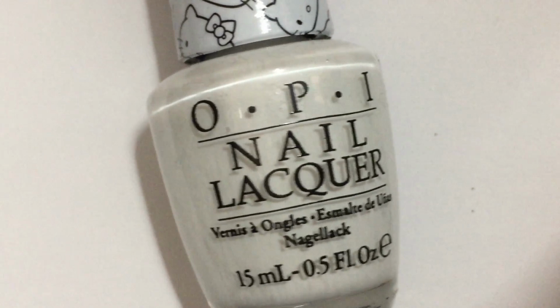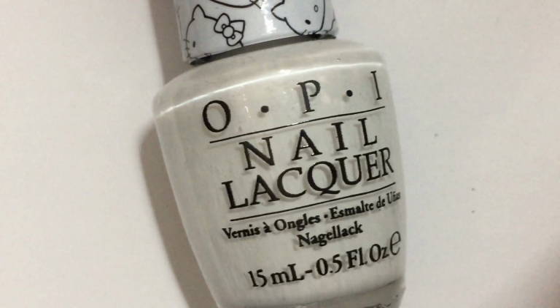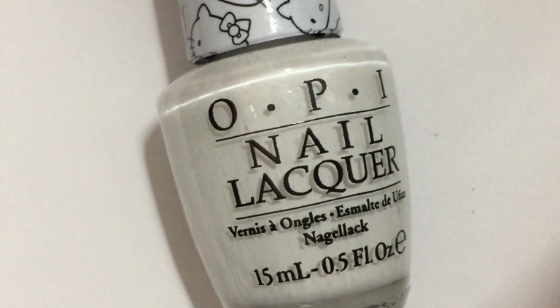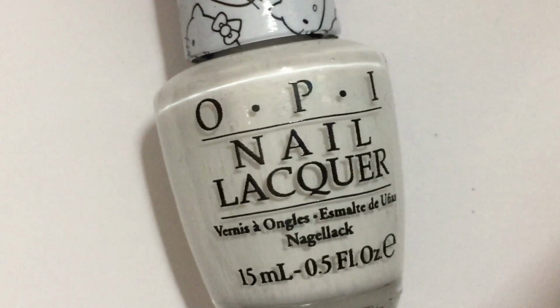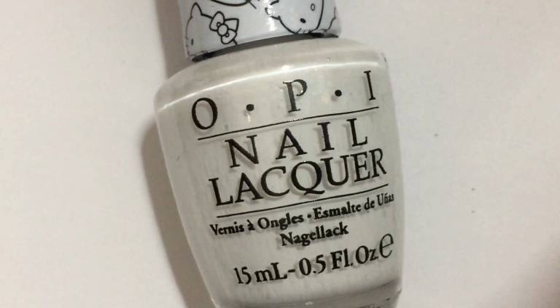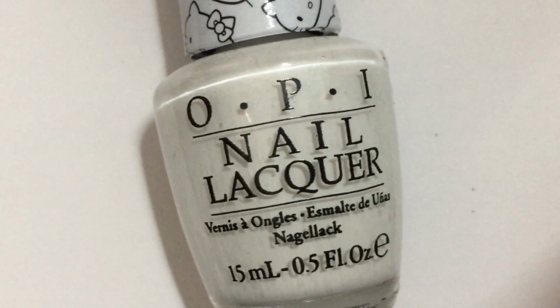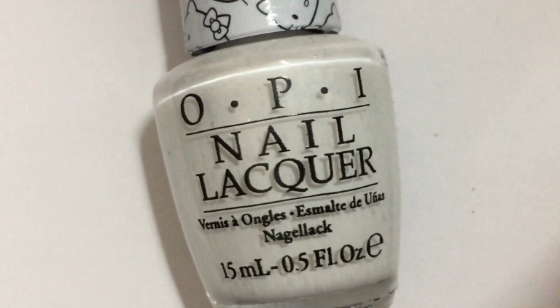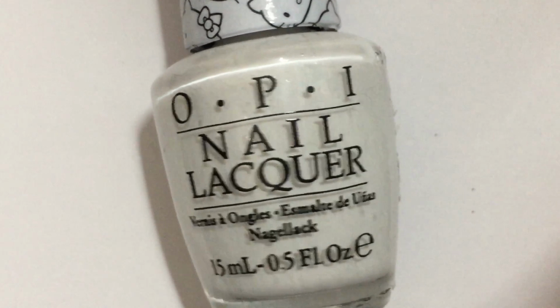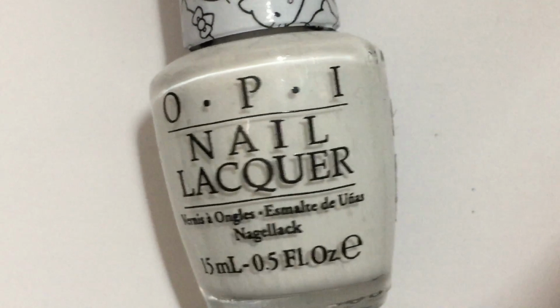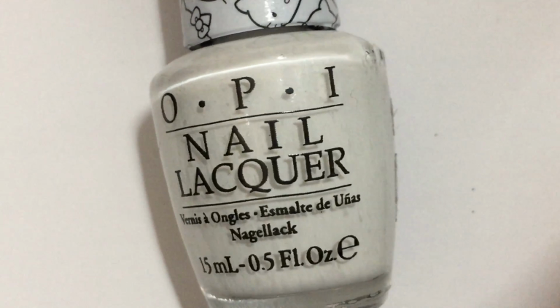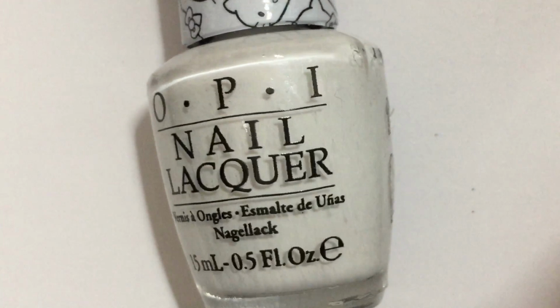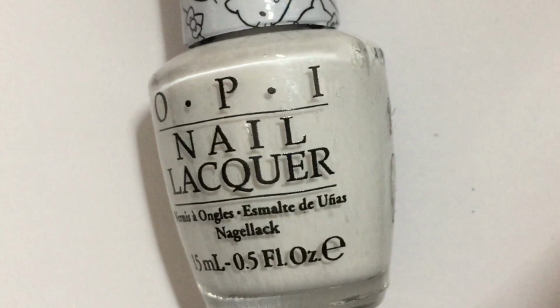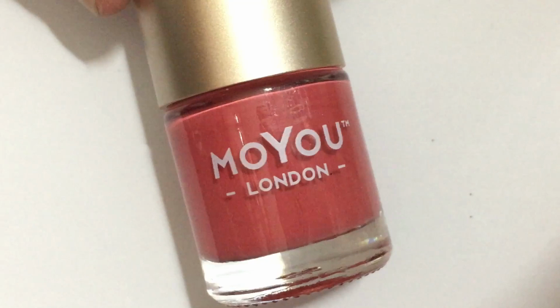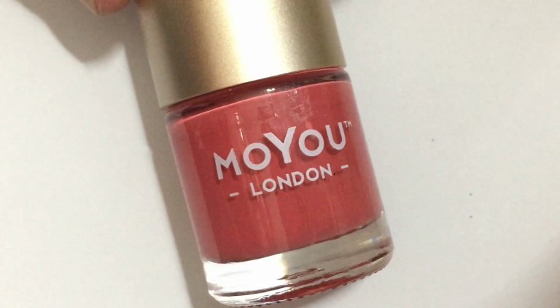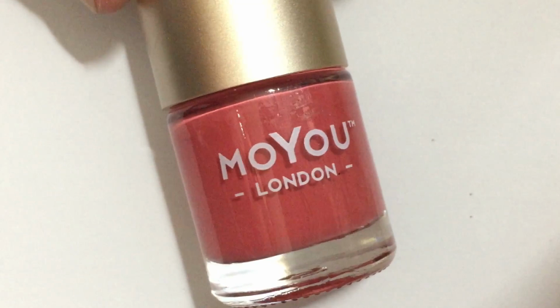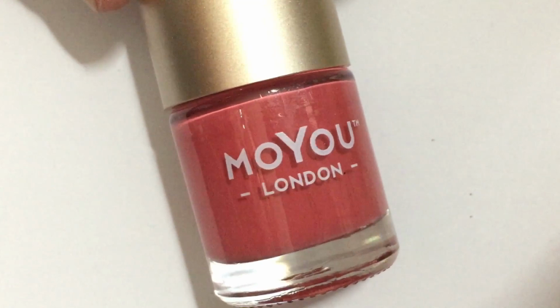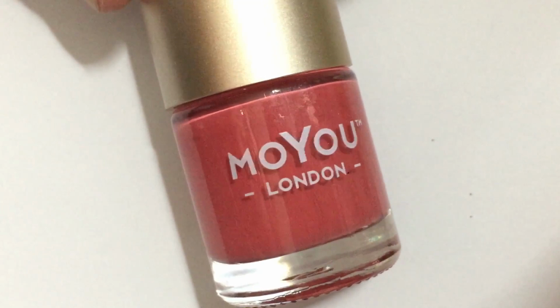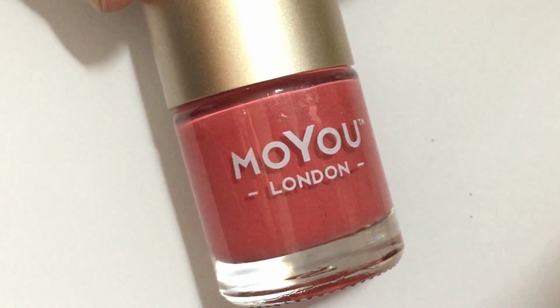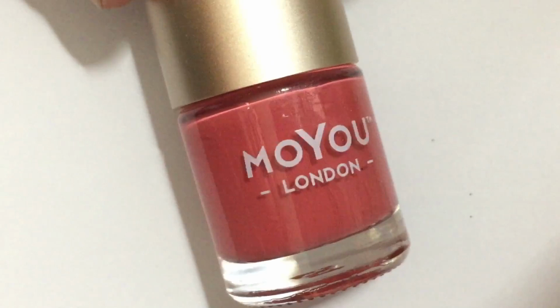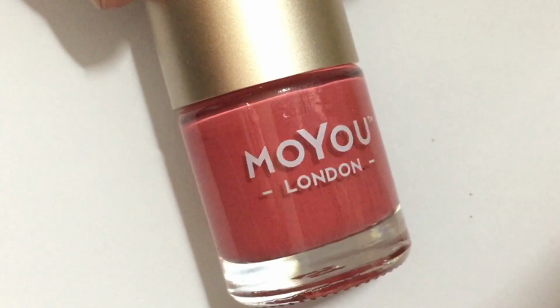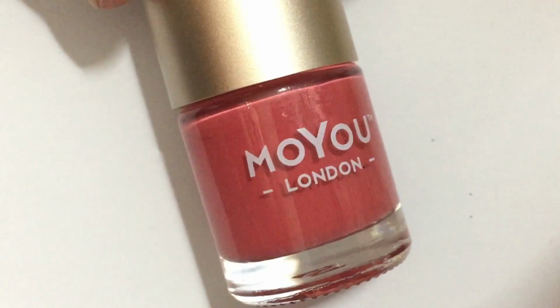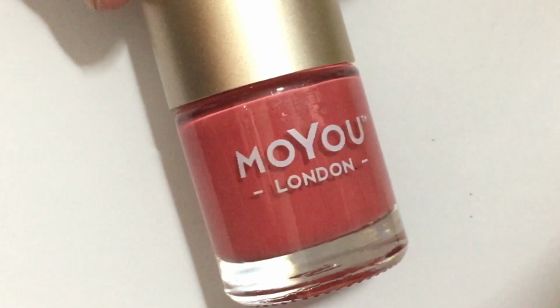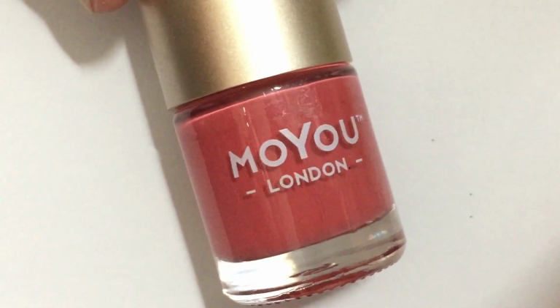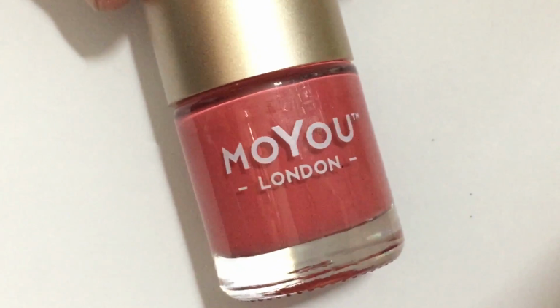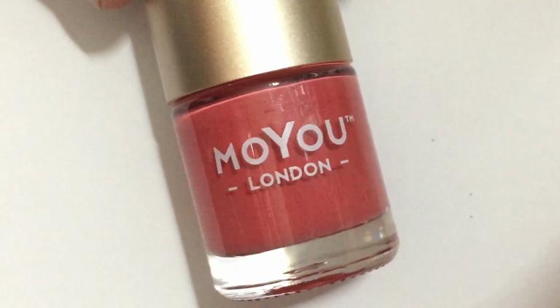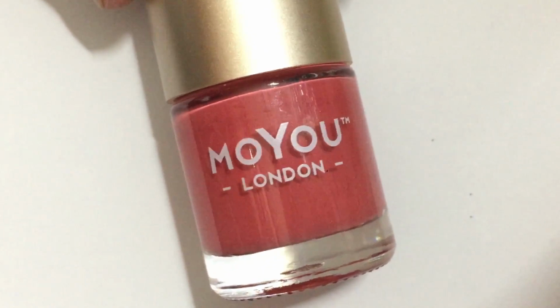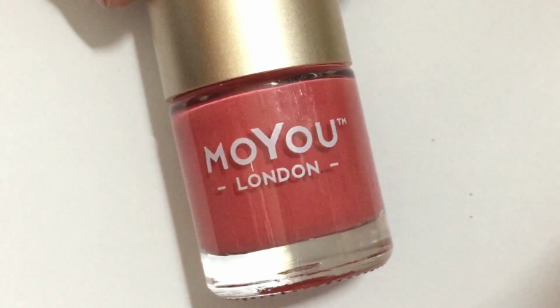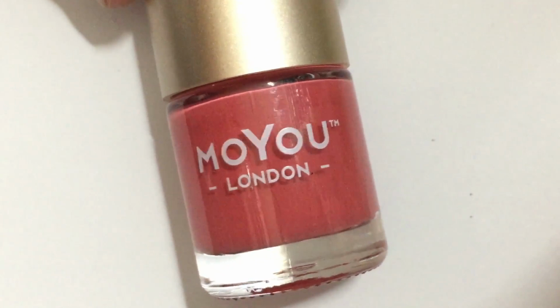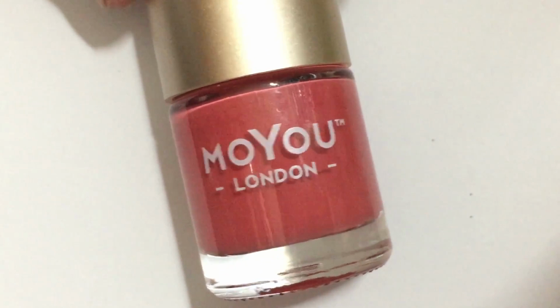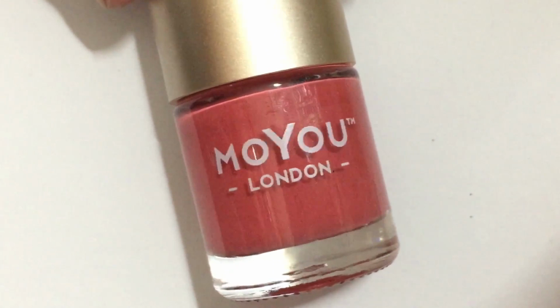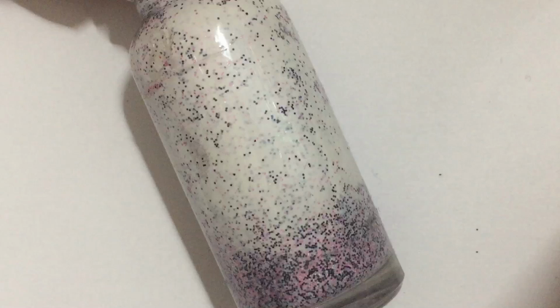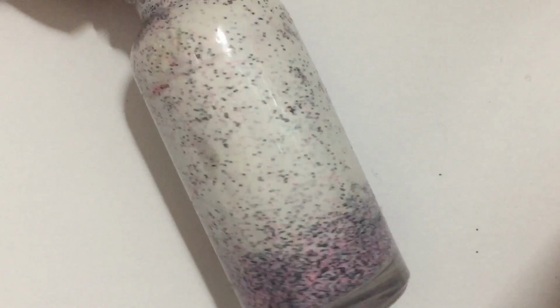First take your base color — I chose white. And then your stamping color — I chose this coral color.